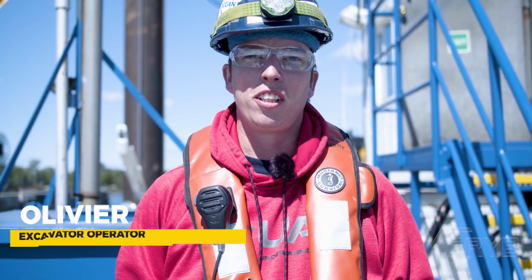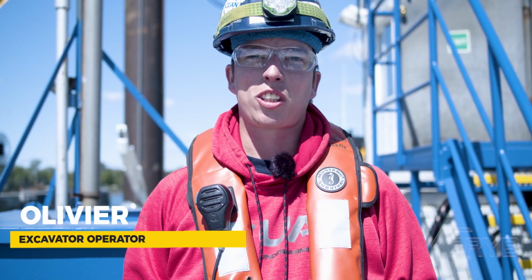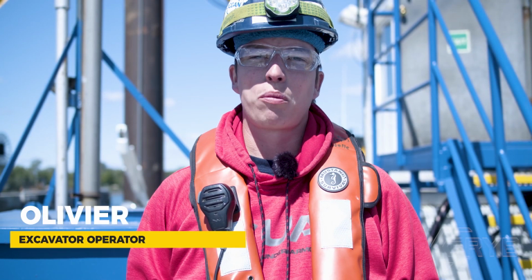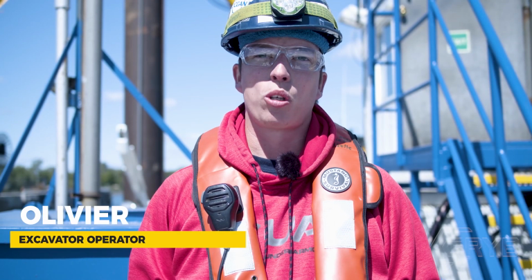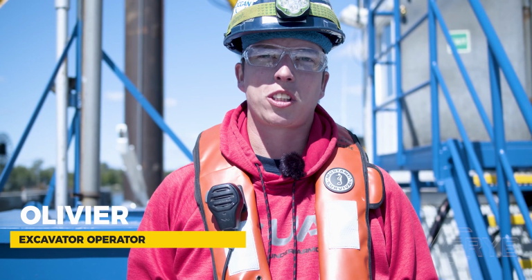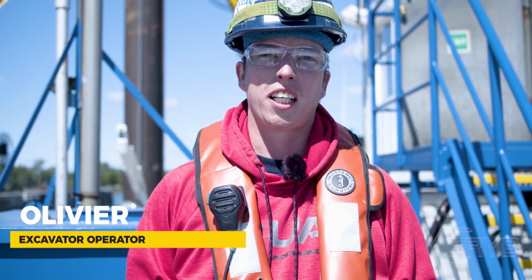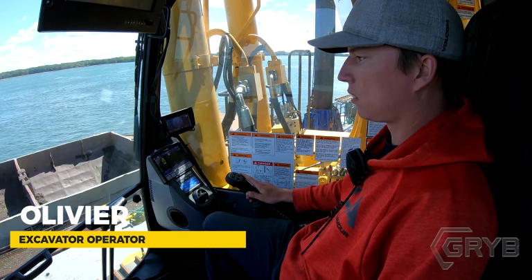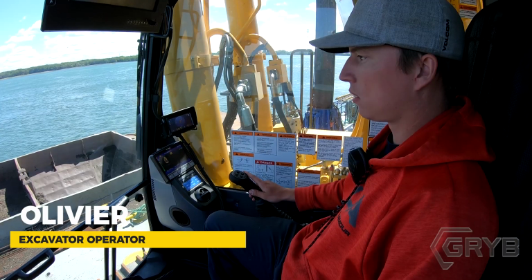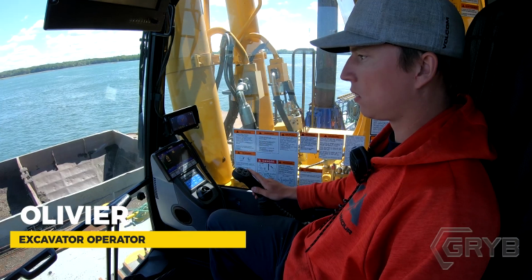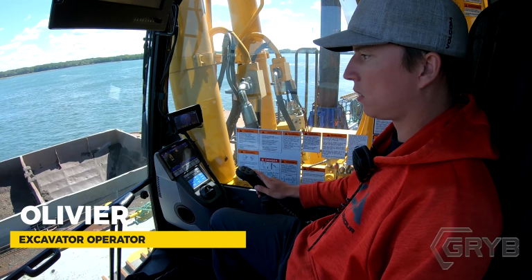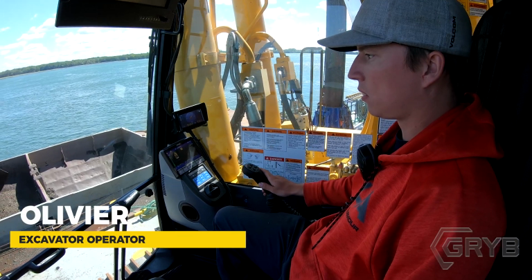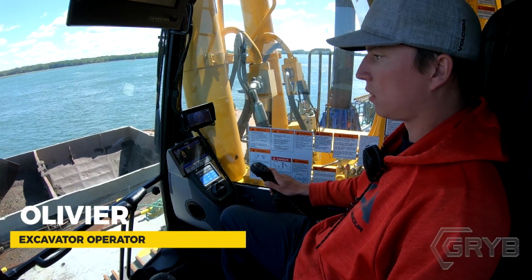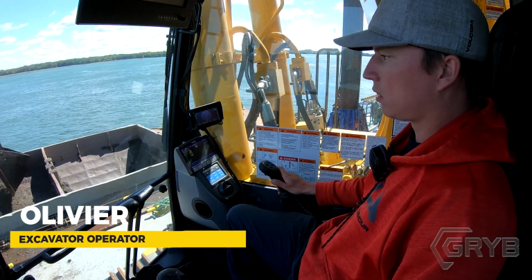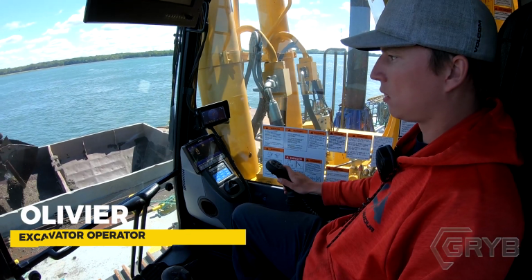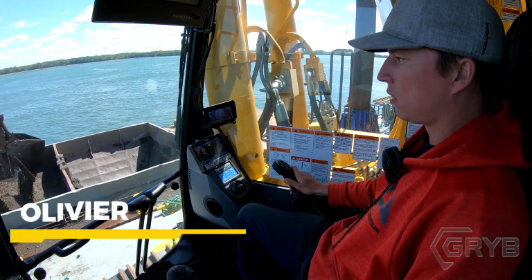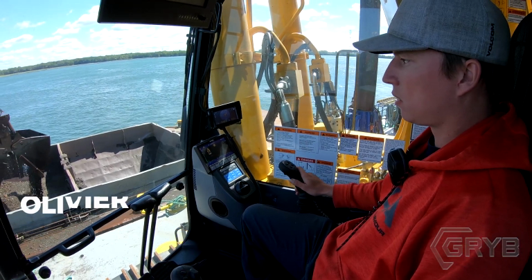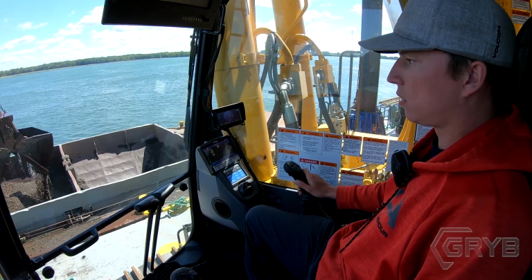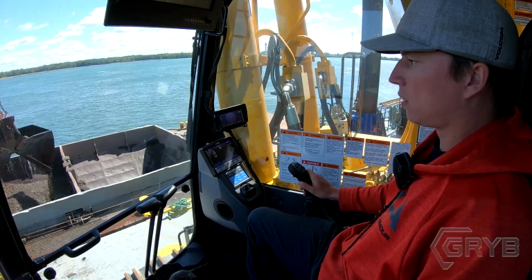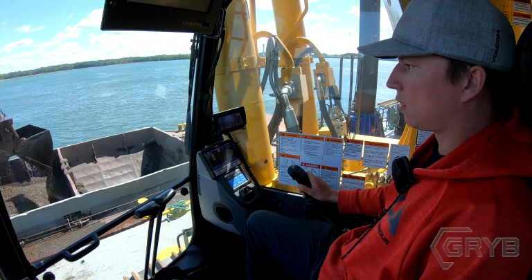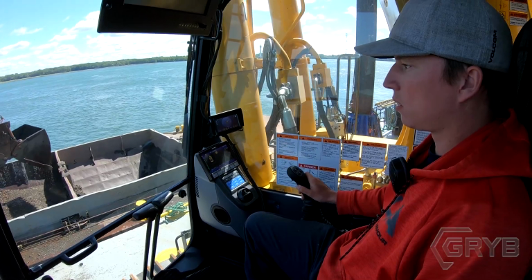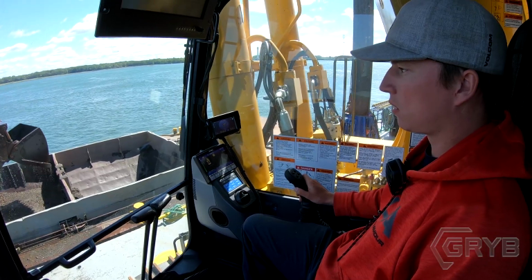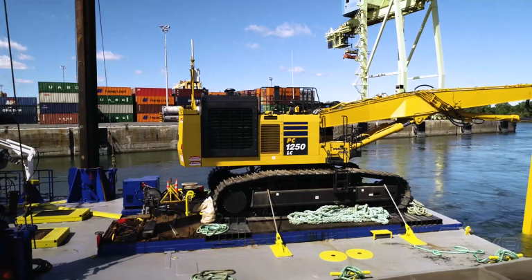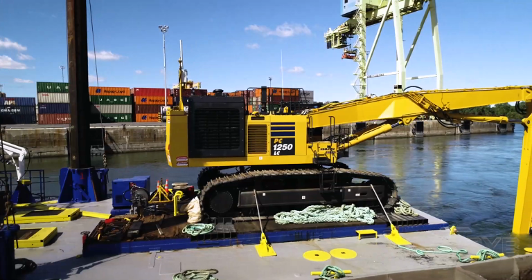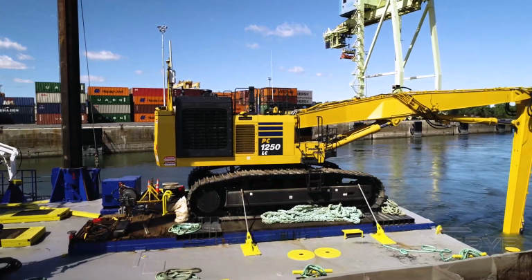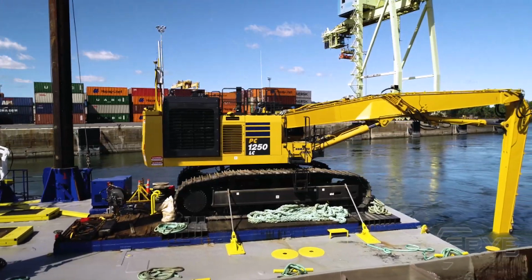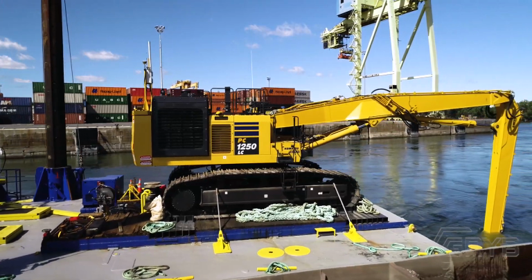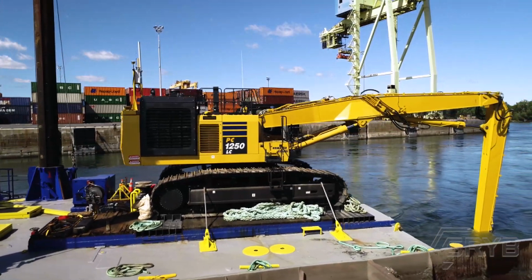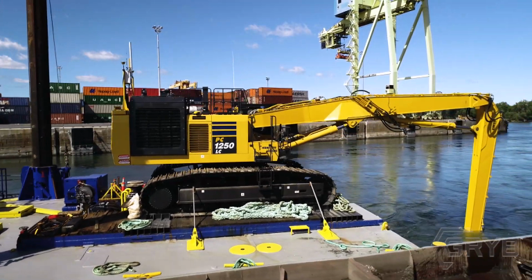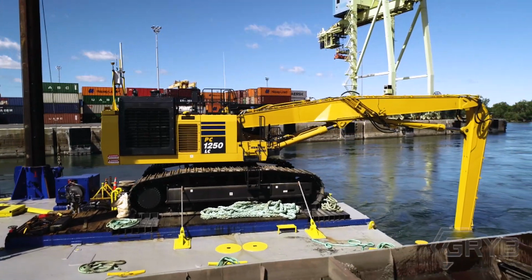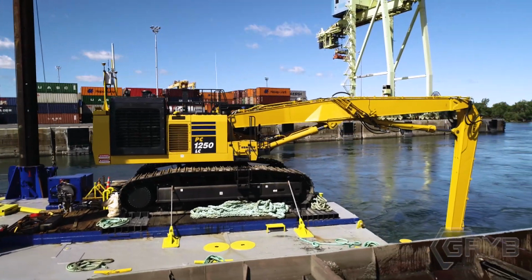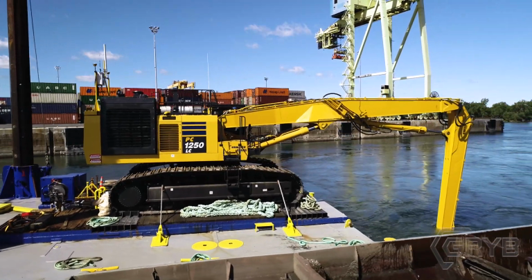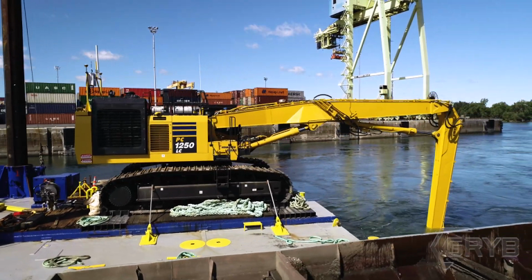Hello, my name is Oliver, and I work for the Ocean Group. I'm an operator of a PC-1250 Komatsu.